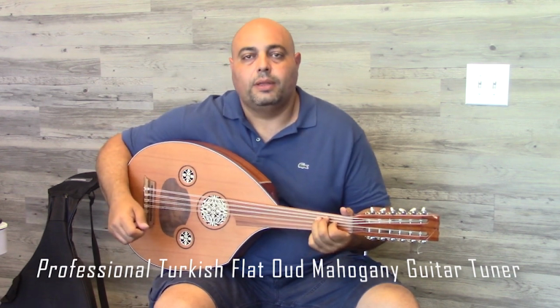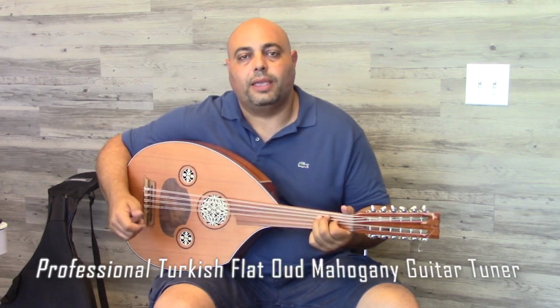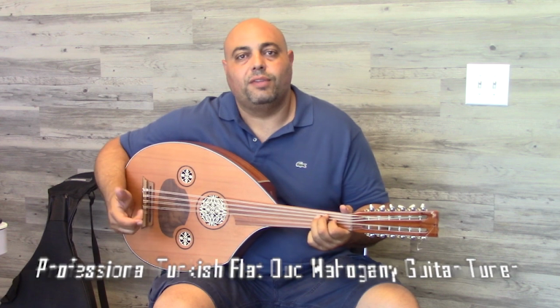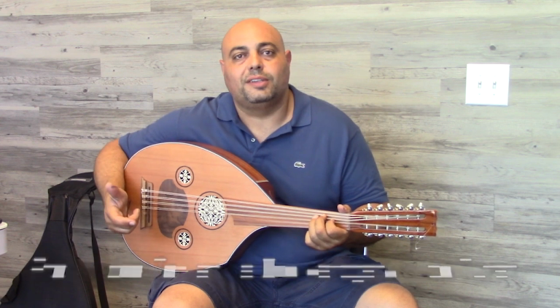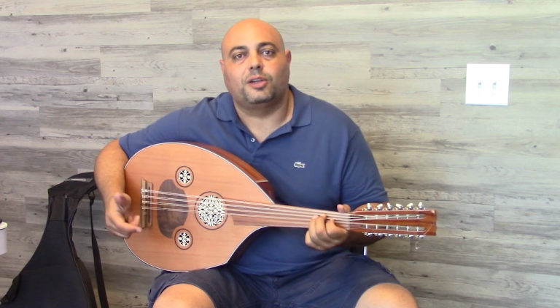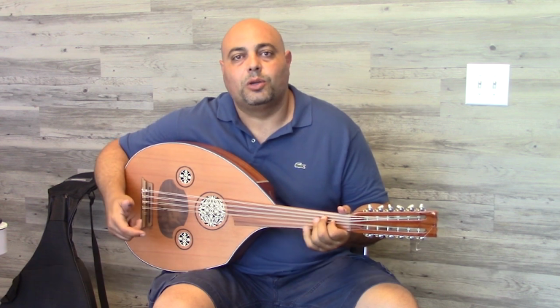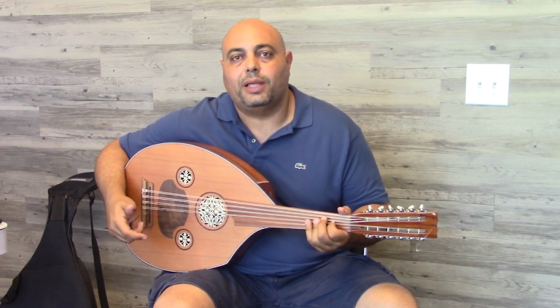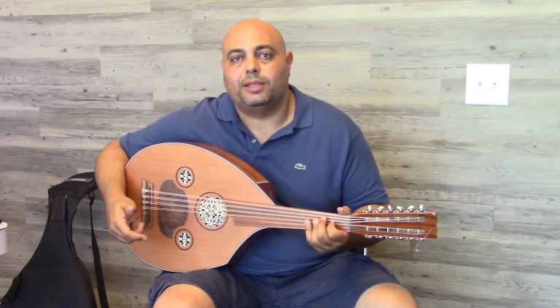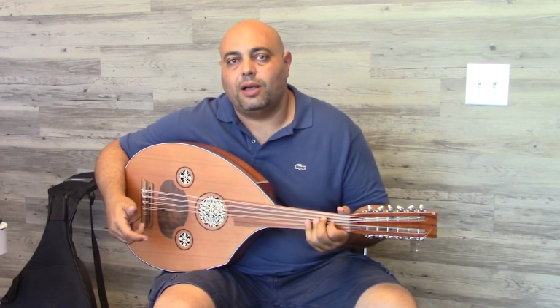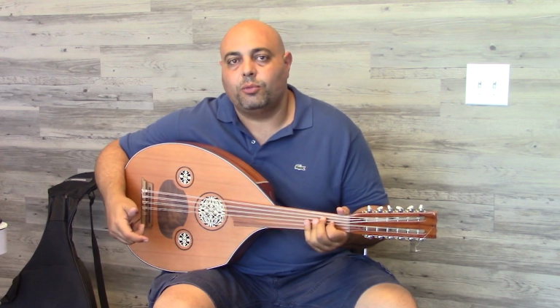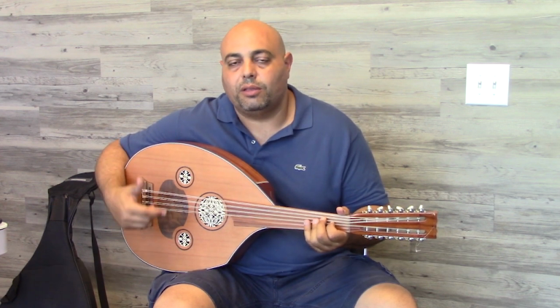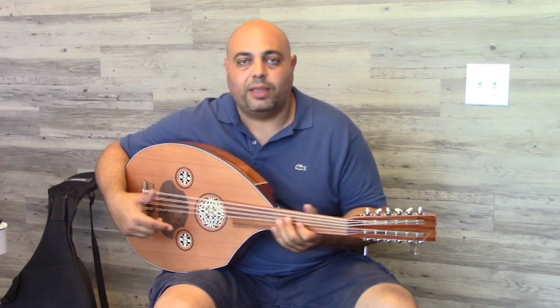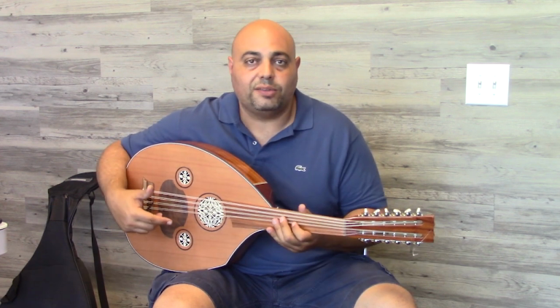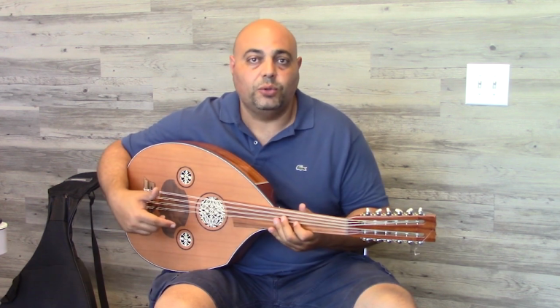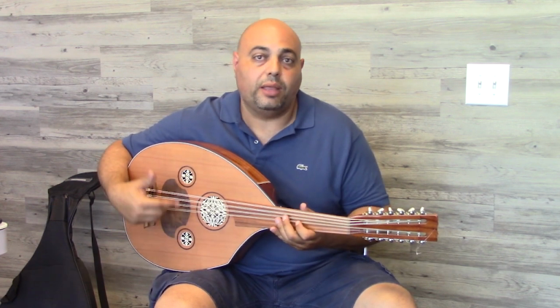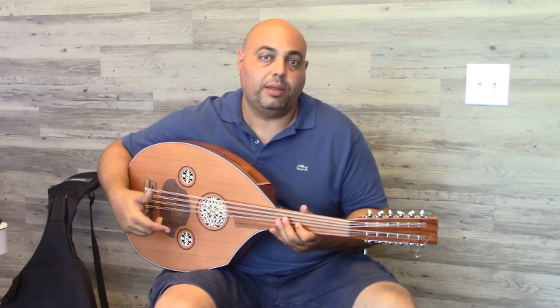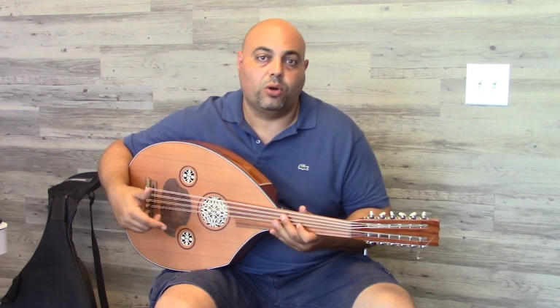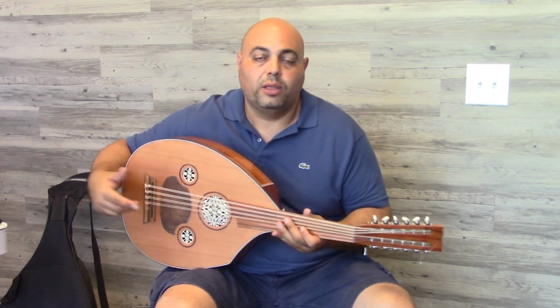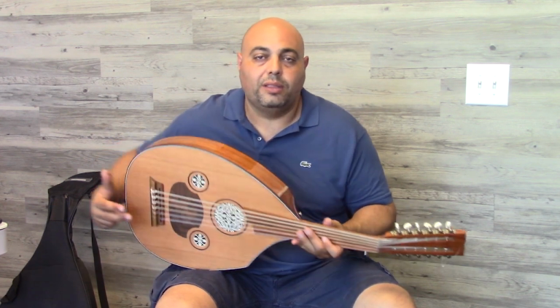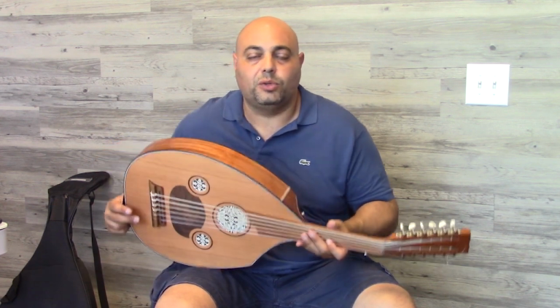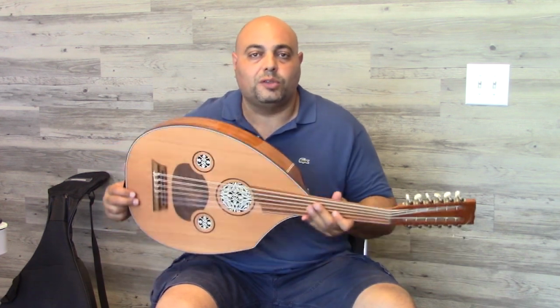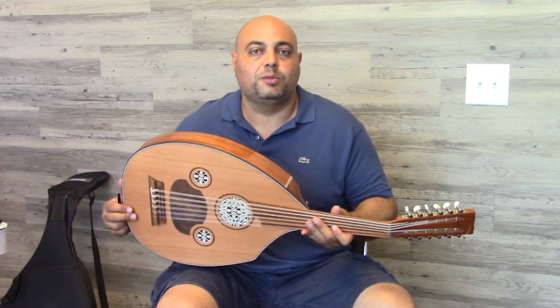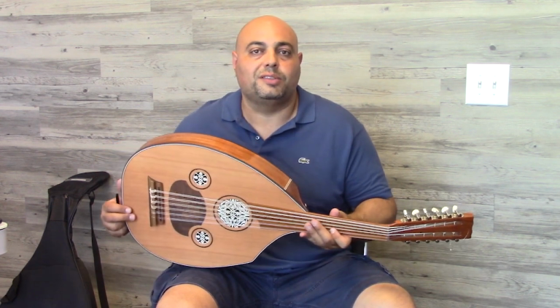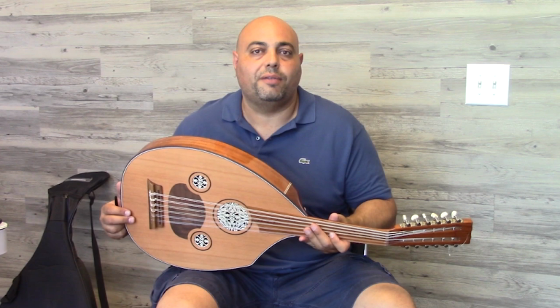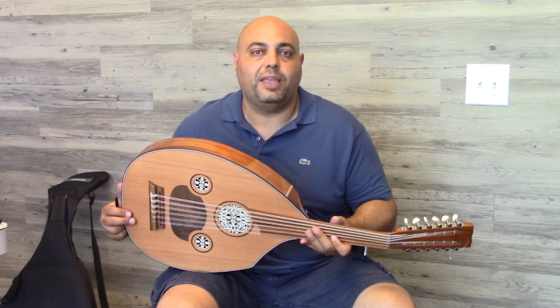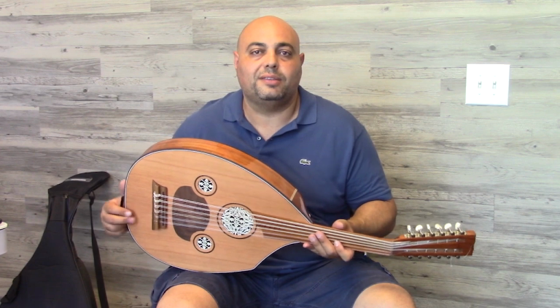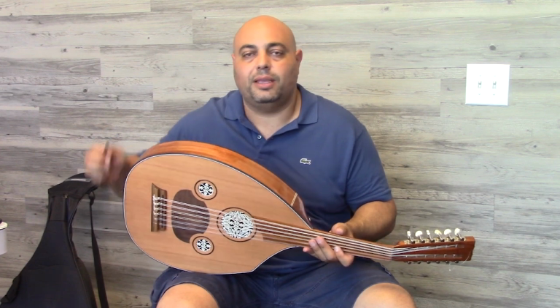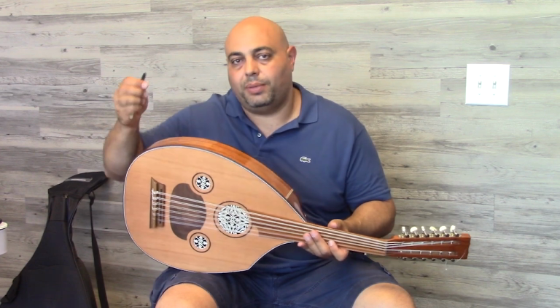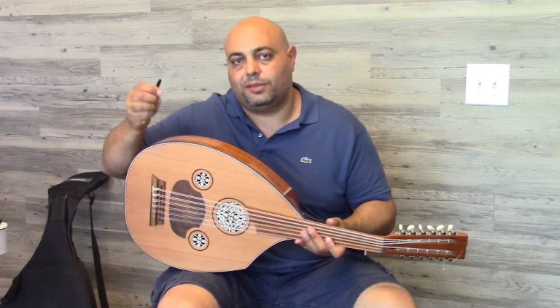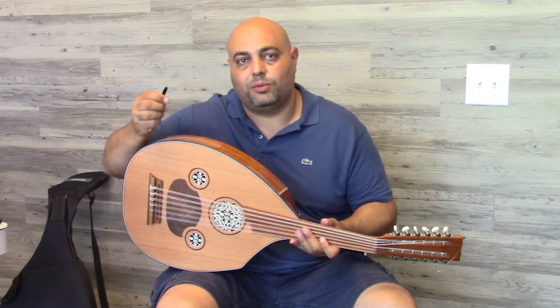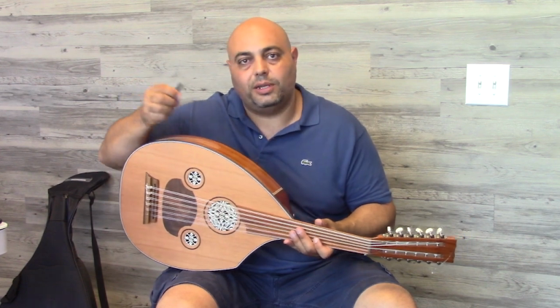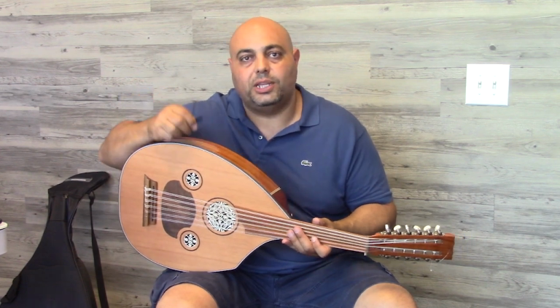Again, visit us at DarbukaPlanet.com where you can find this oud and many more. This oud also comes with a soft case and a pick, so you're ready to jam.